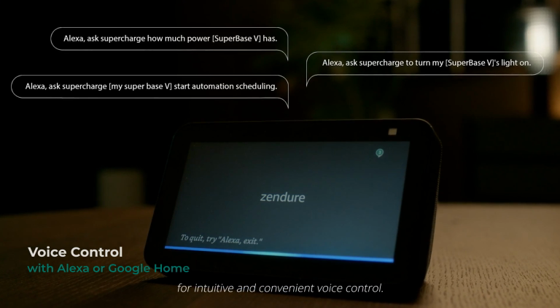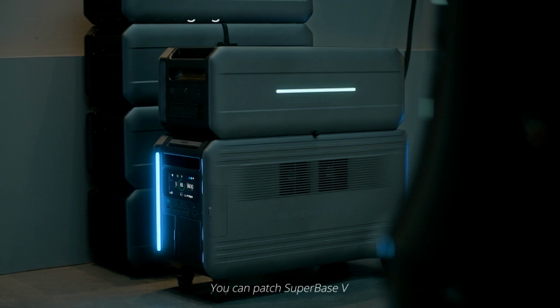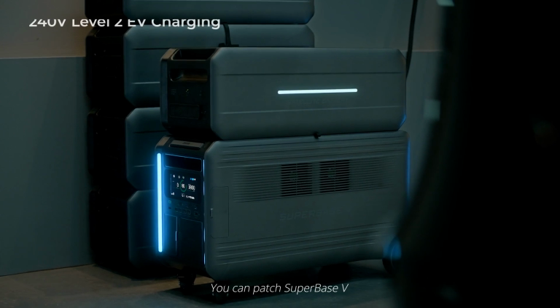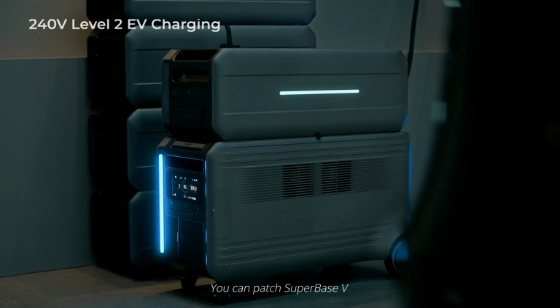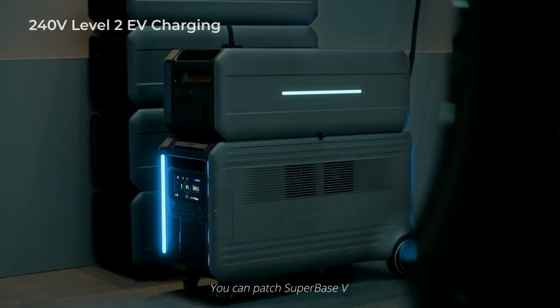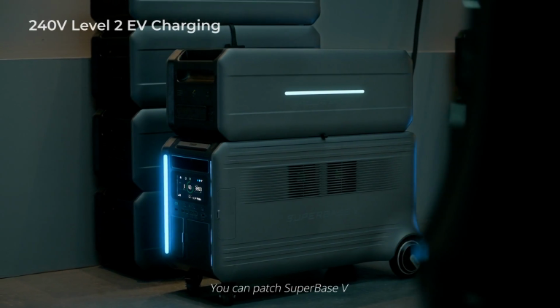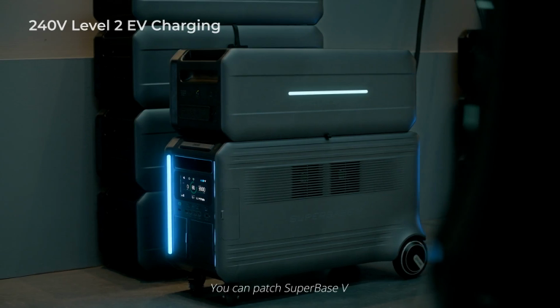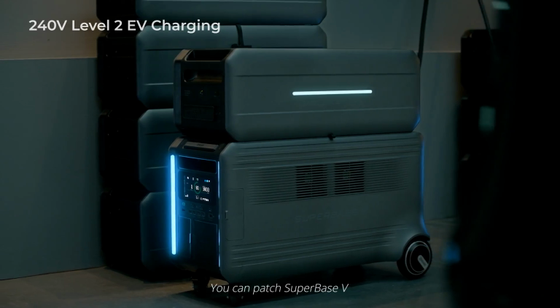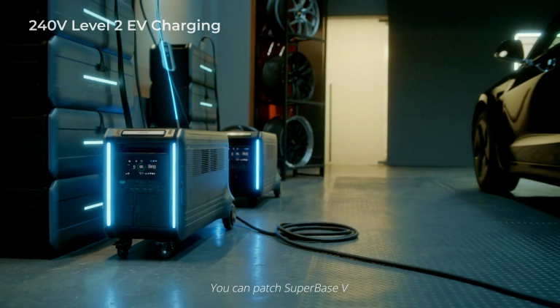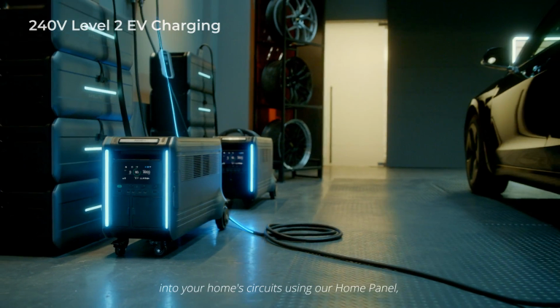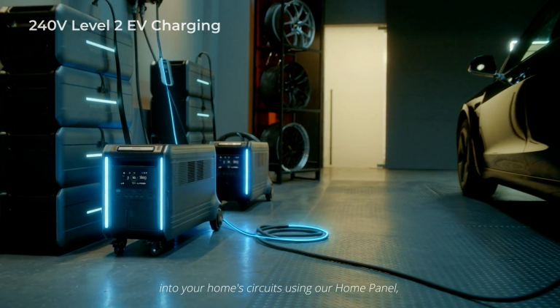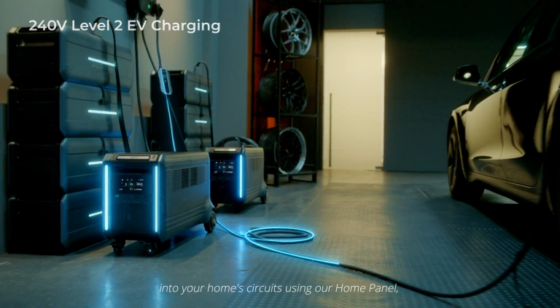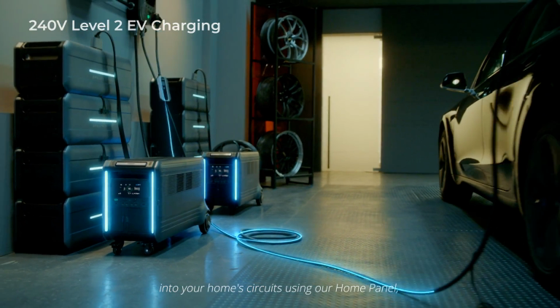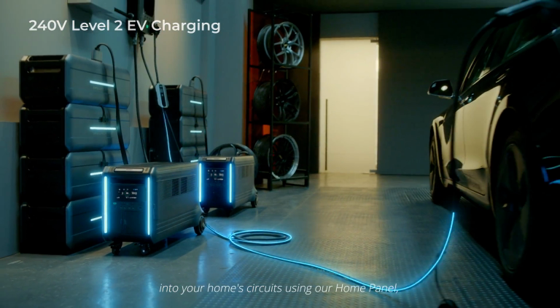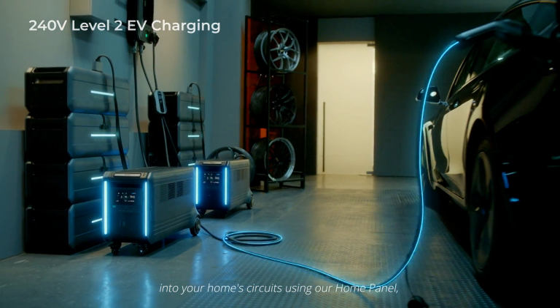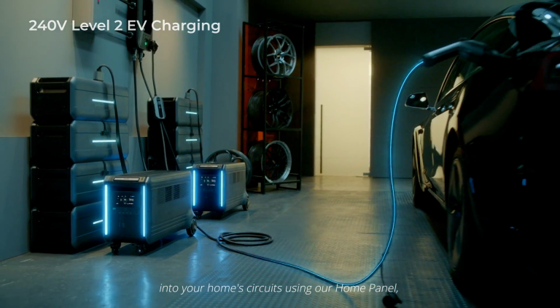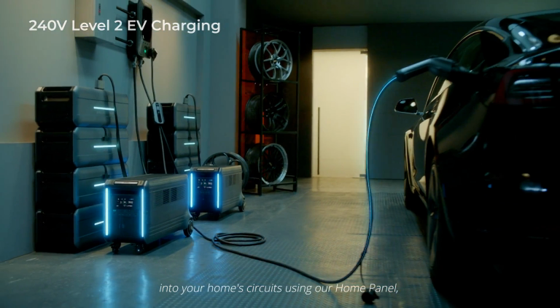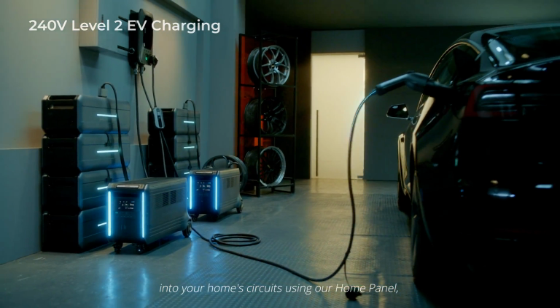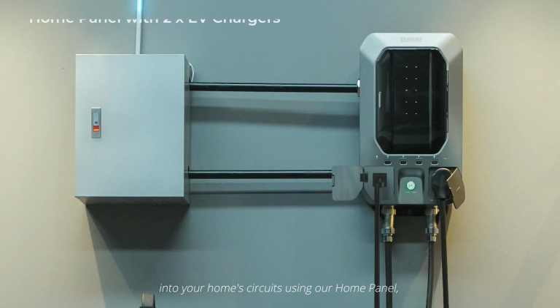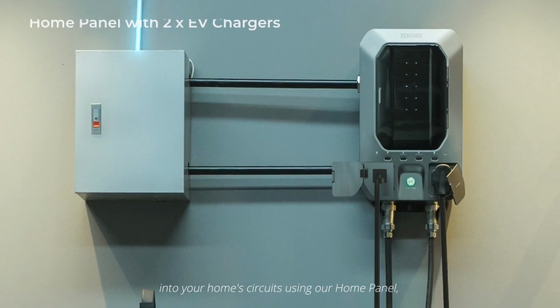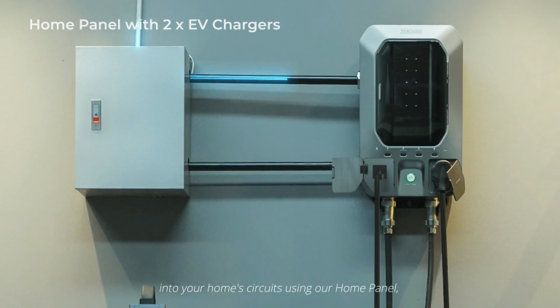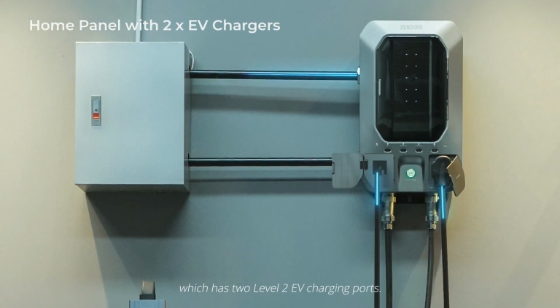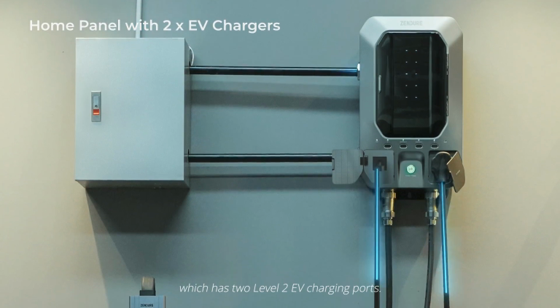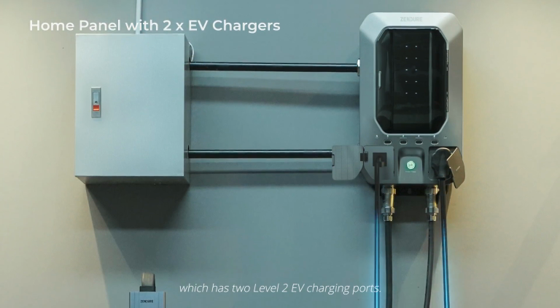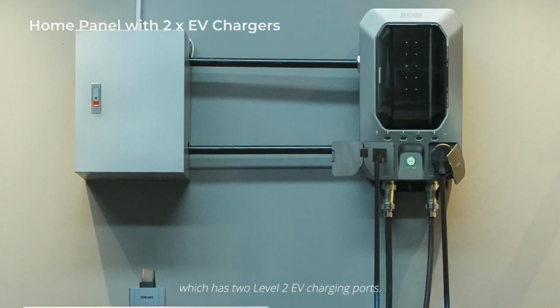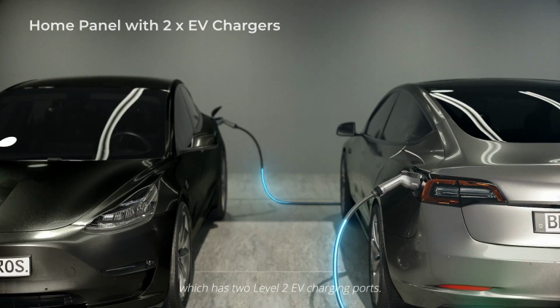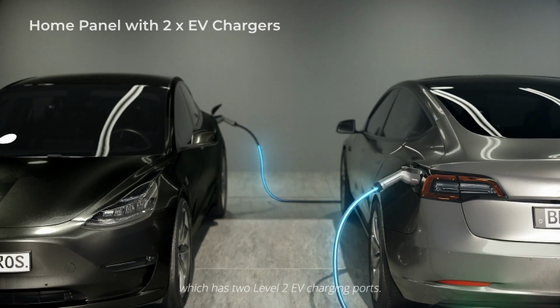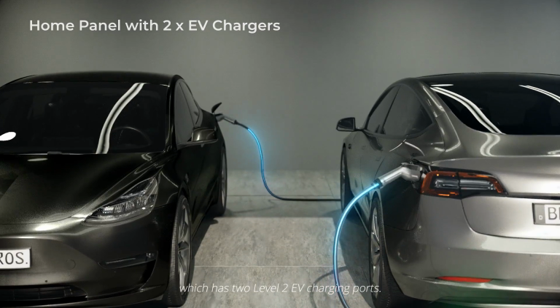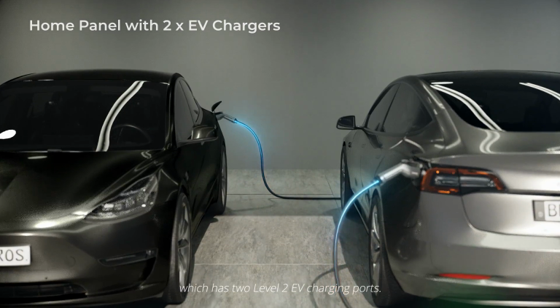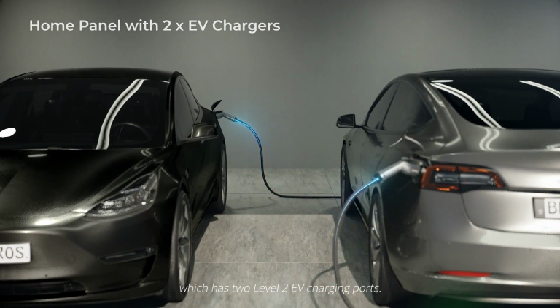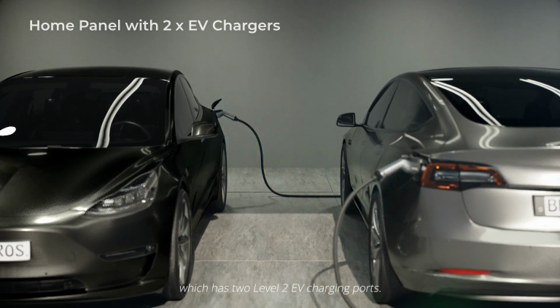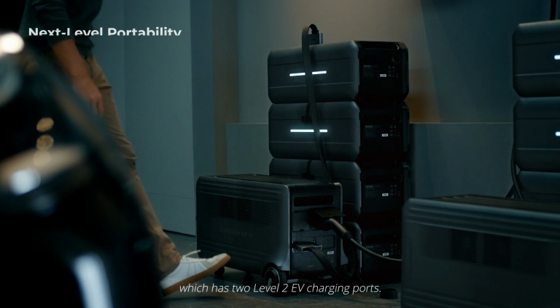You can patch Superbase V into your home circuits using our home panel, which has two Level 2 EV charging ports.